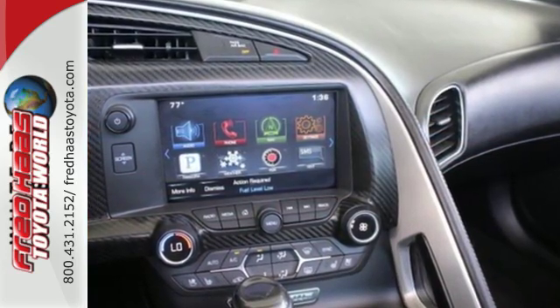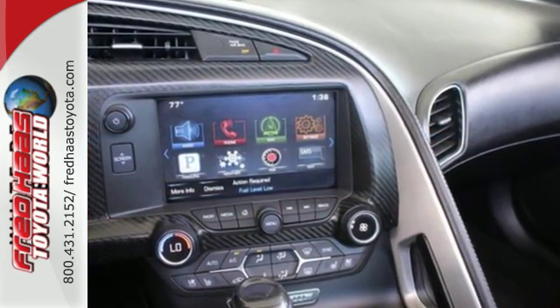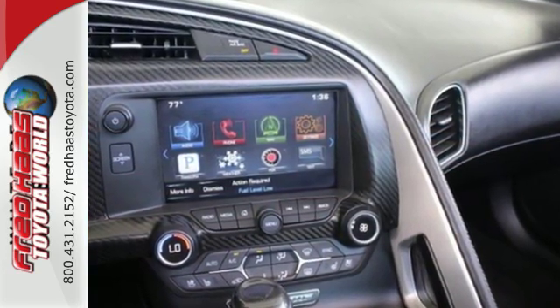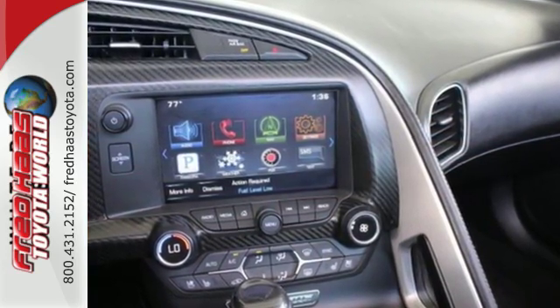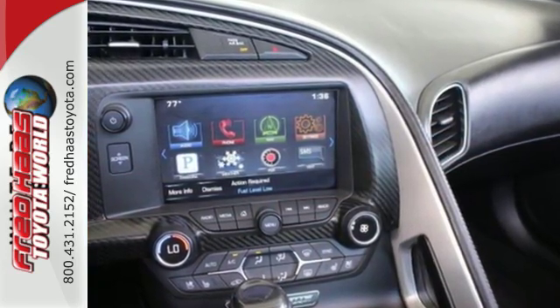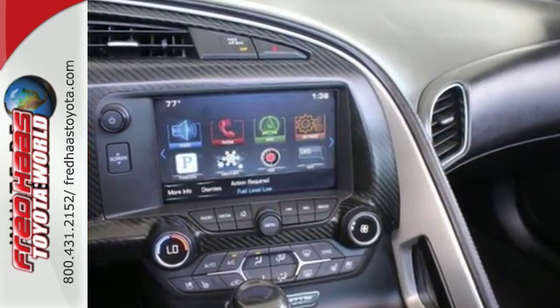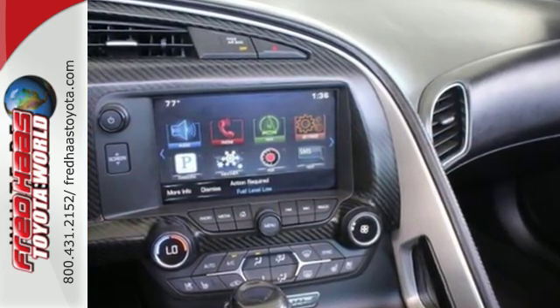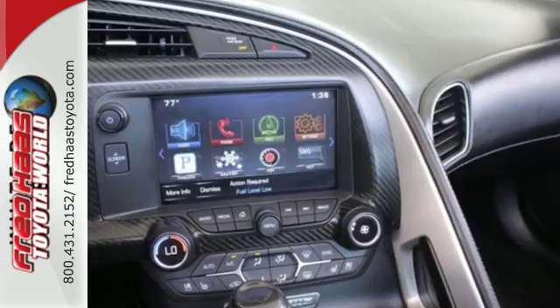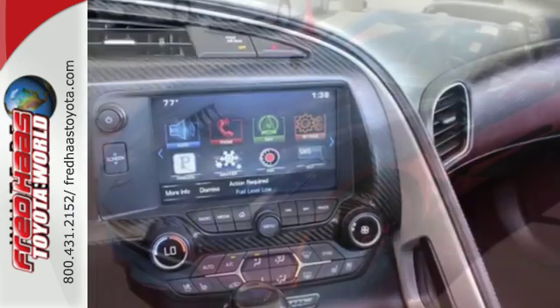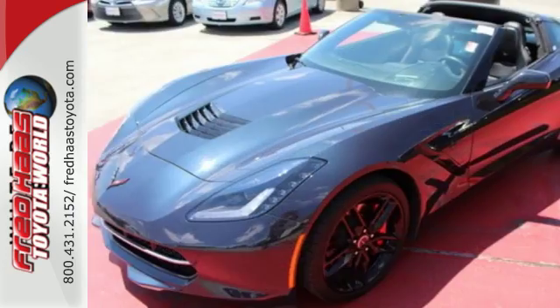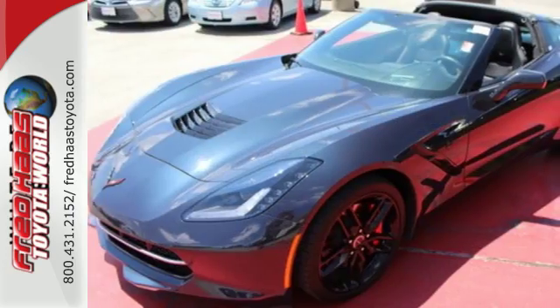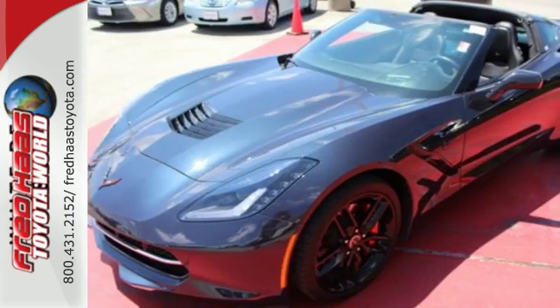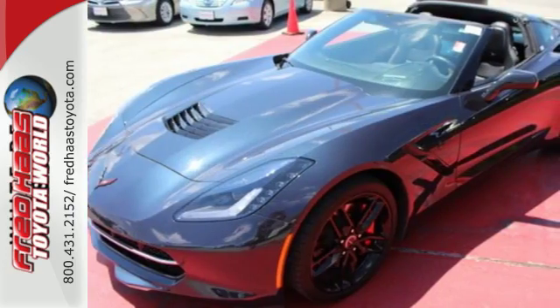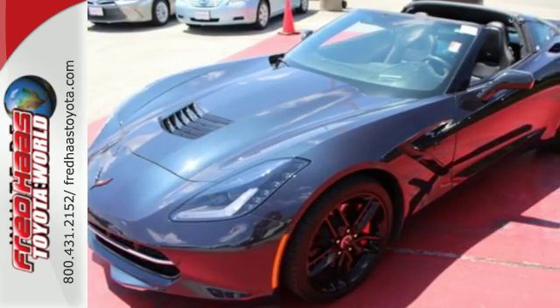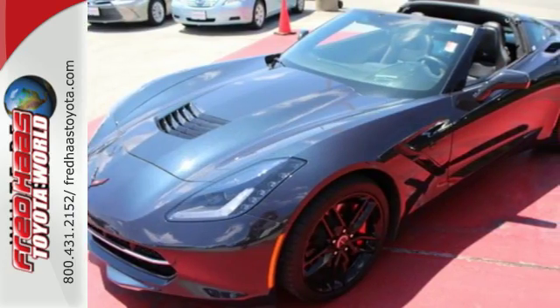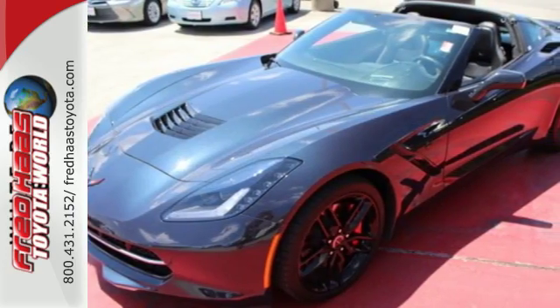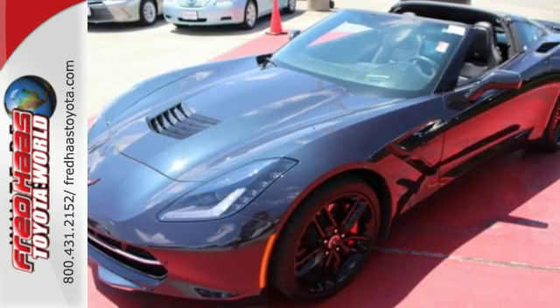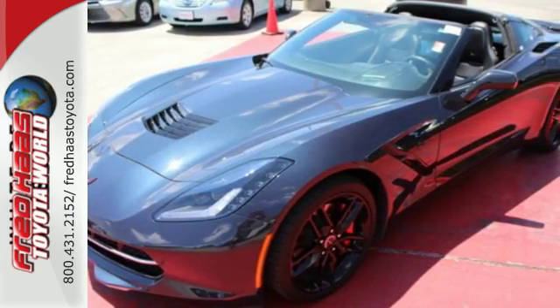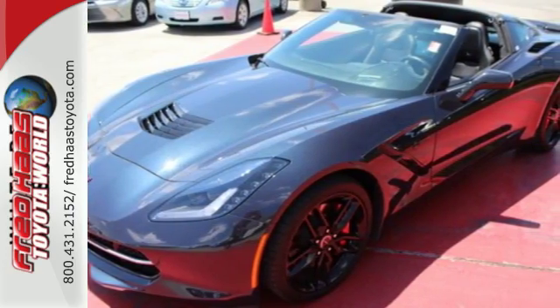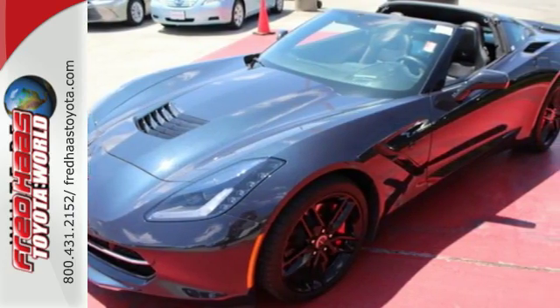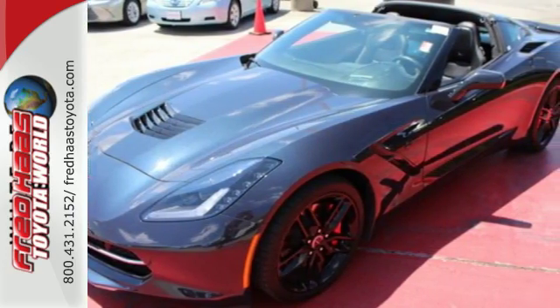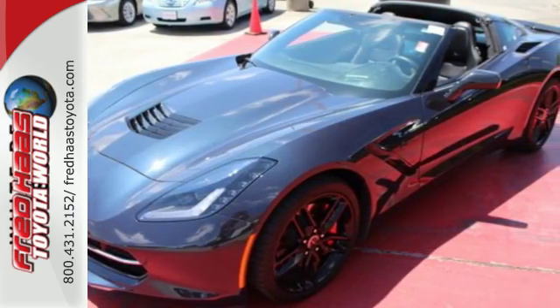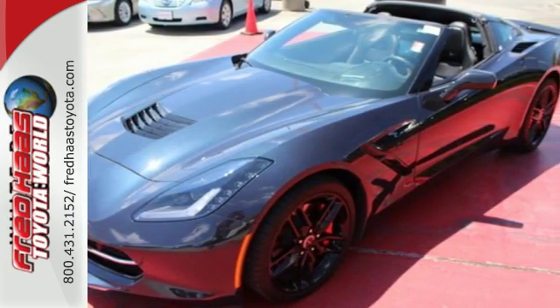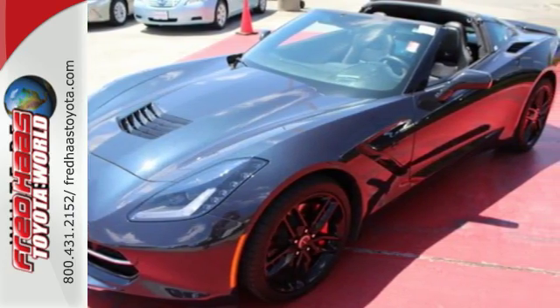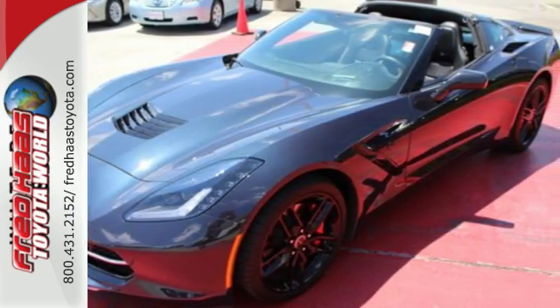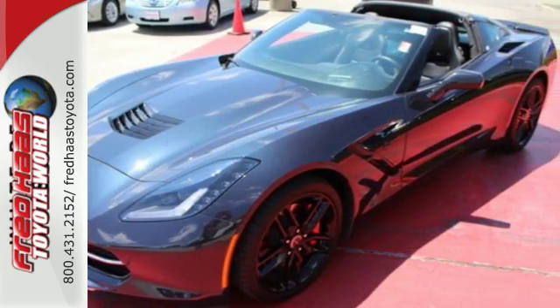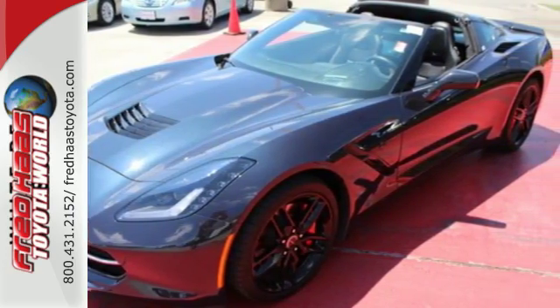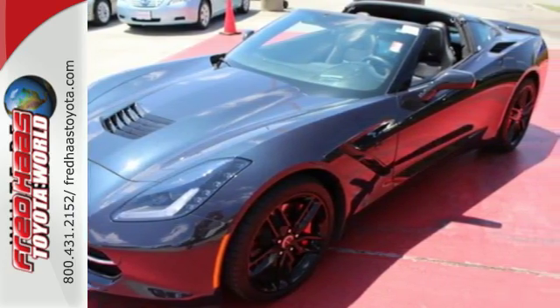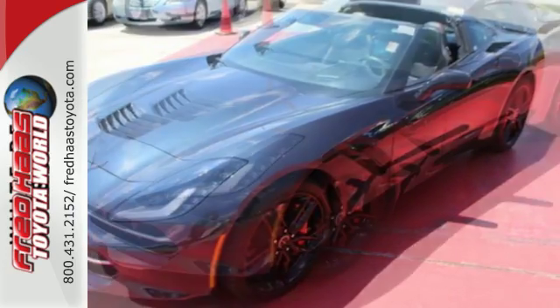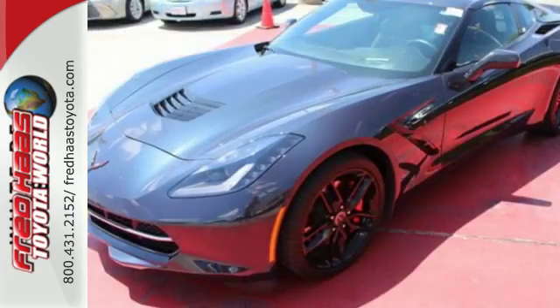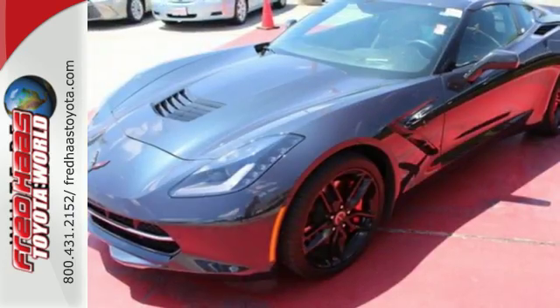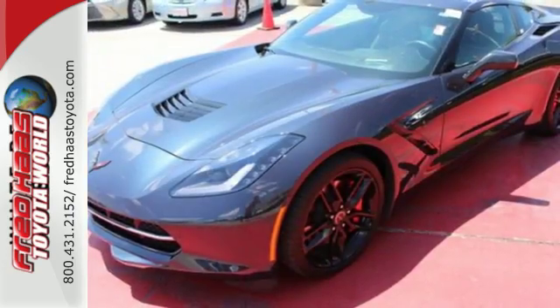It comes nicely equipped with a powerful V8 engine, a driver mode selector, and active handling stability control.